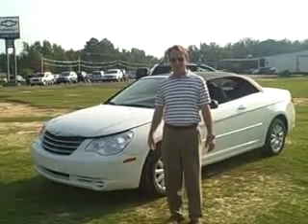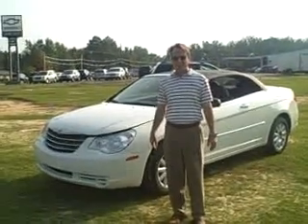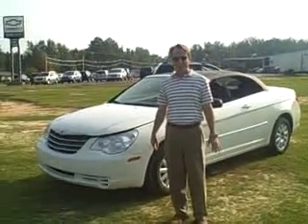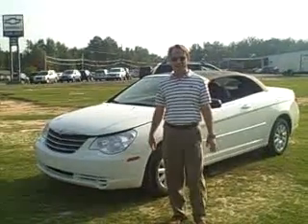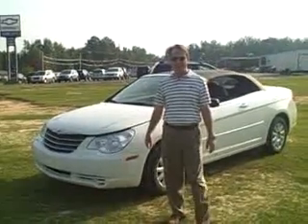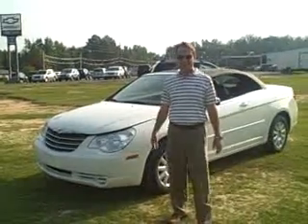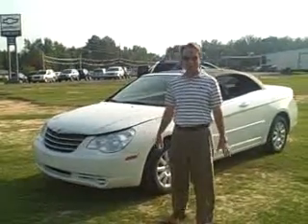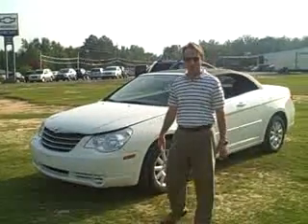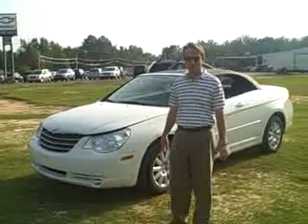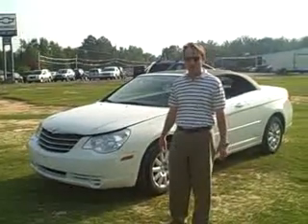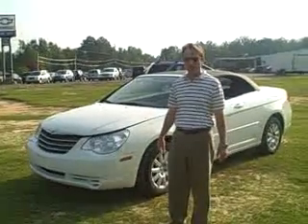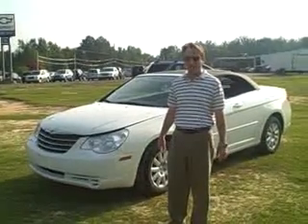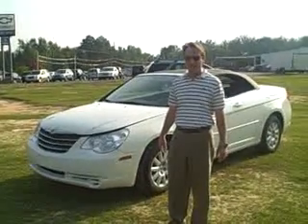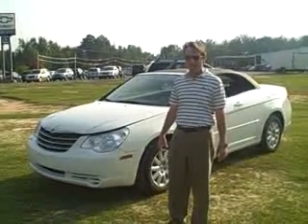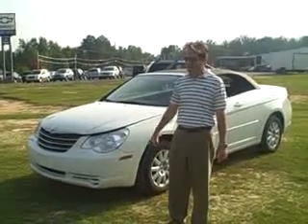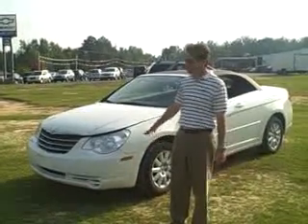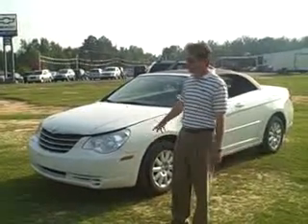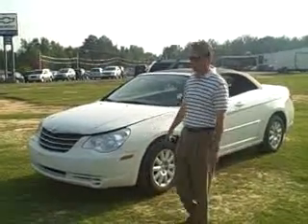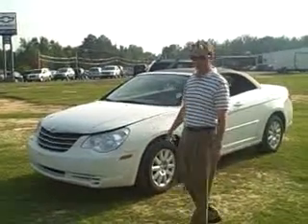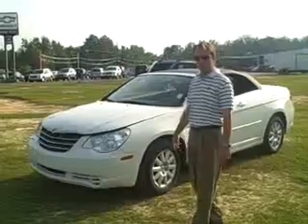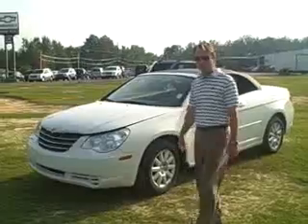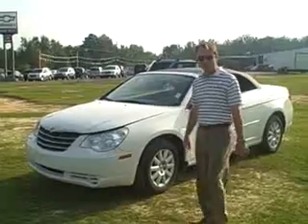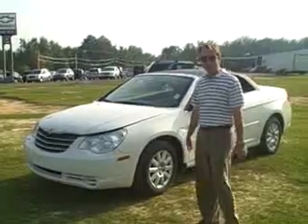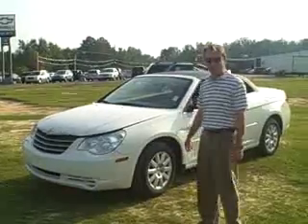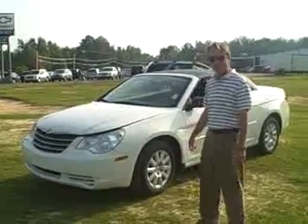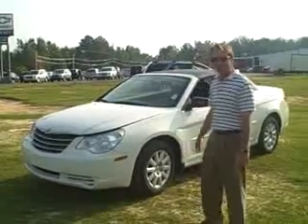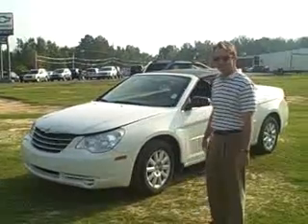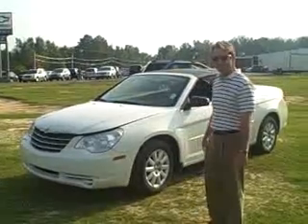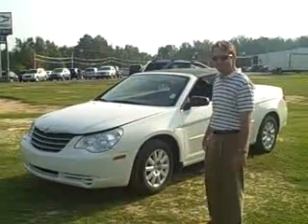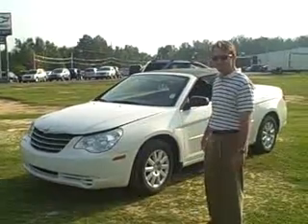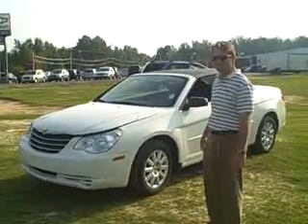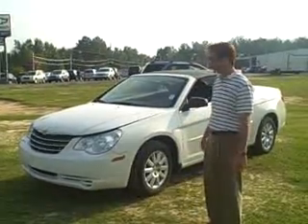Hey guys, my name is Scott with Woody Butt Chevrolet, and I want to take a minute to show you this 2008 Chrysler Sebring.